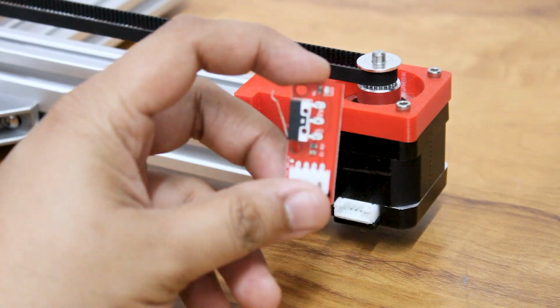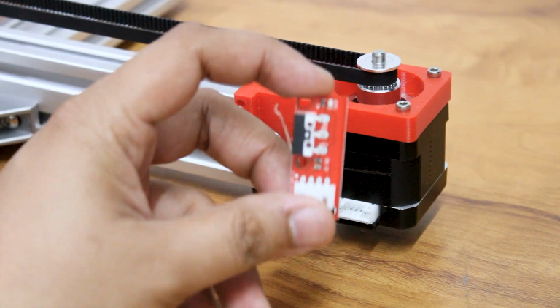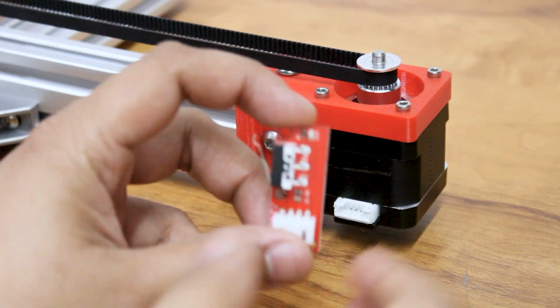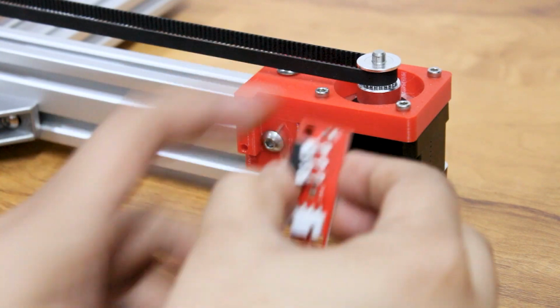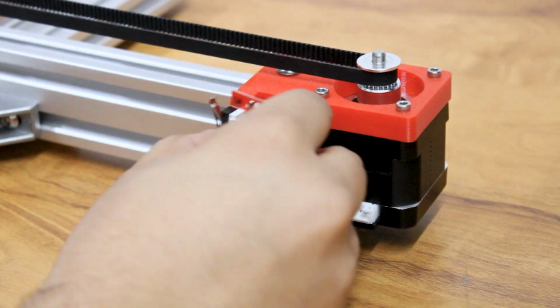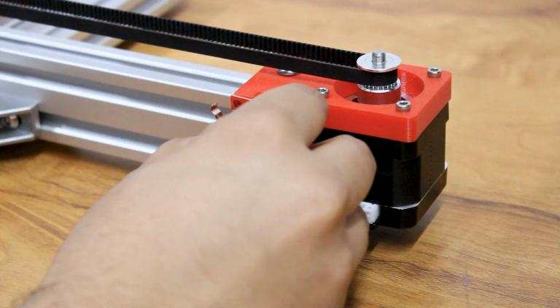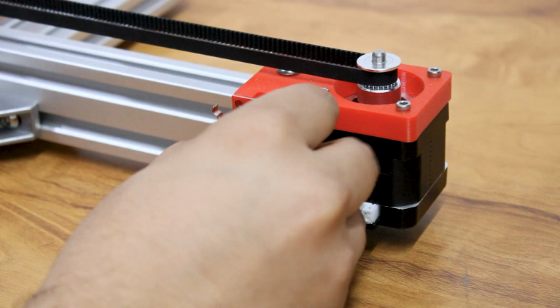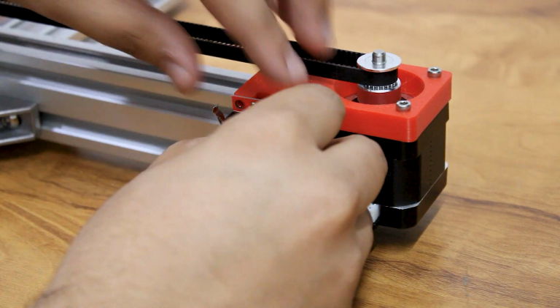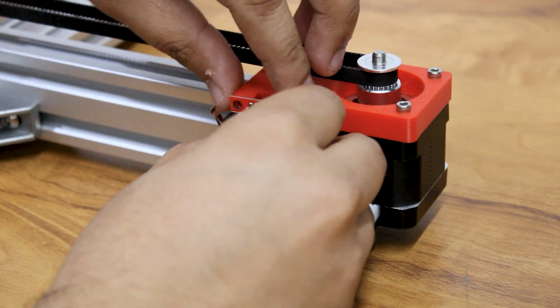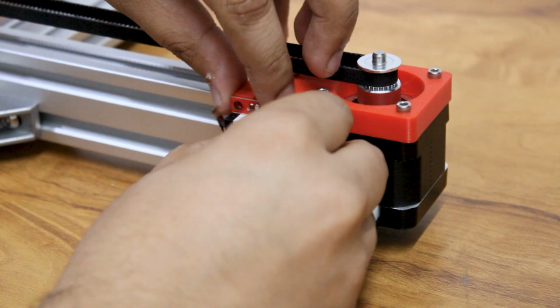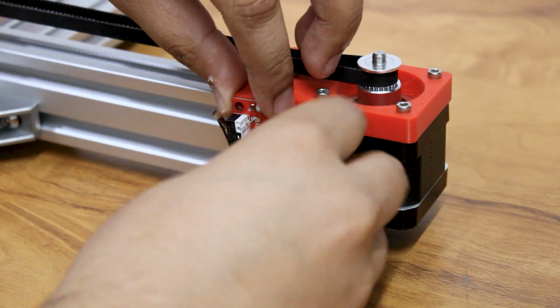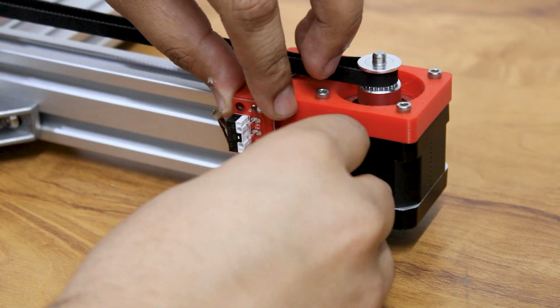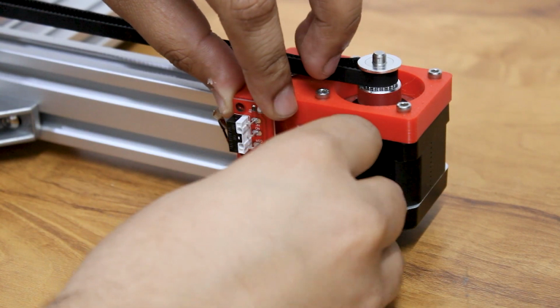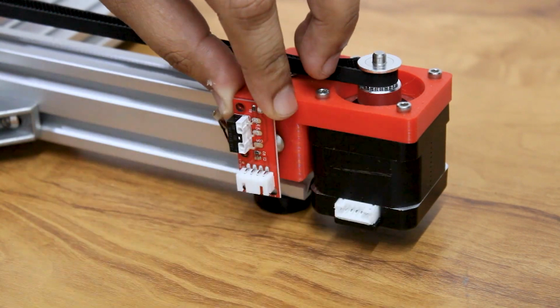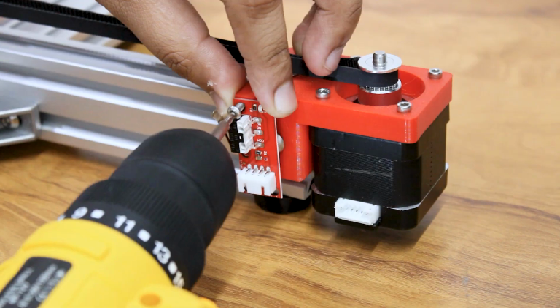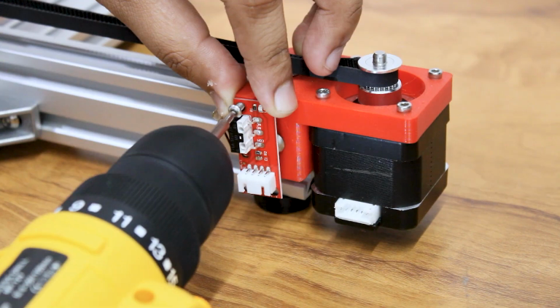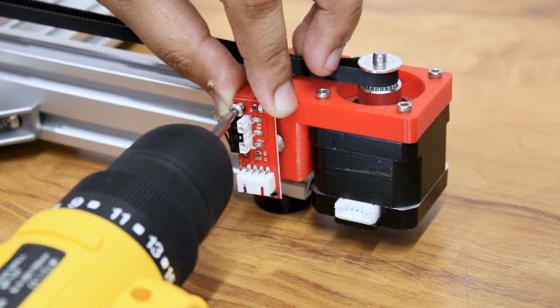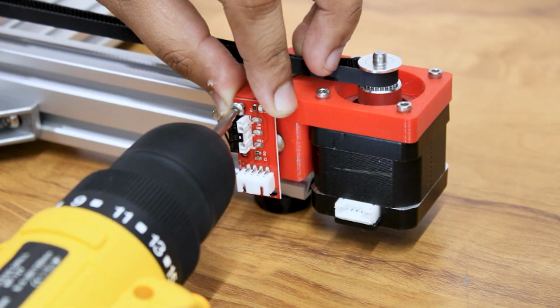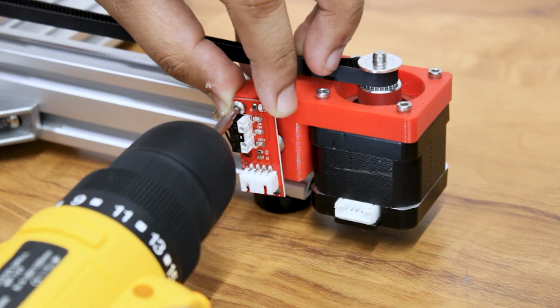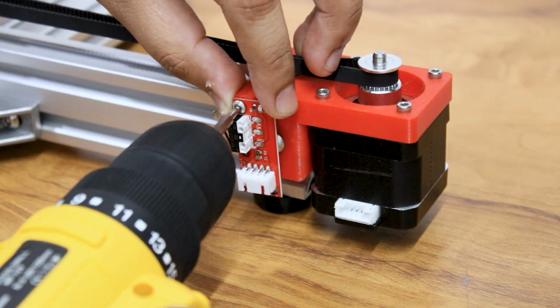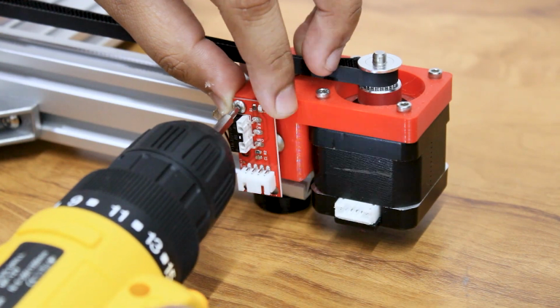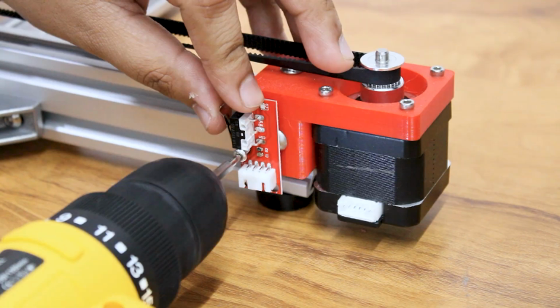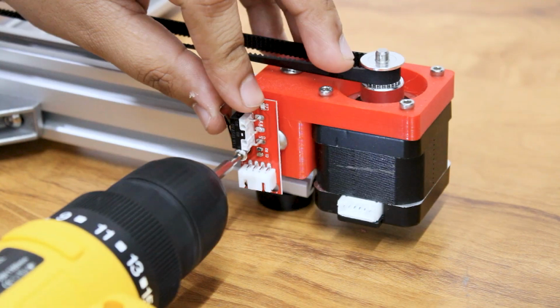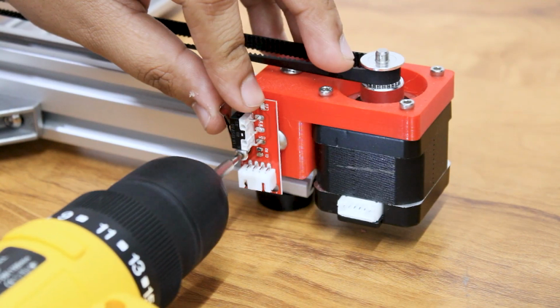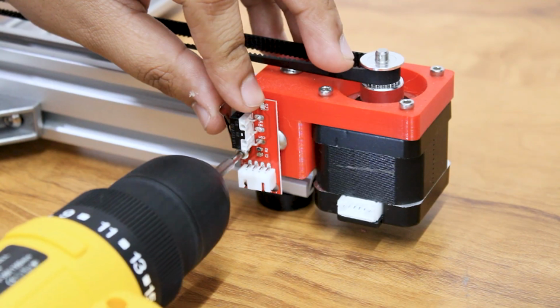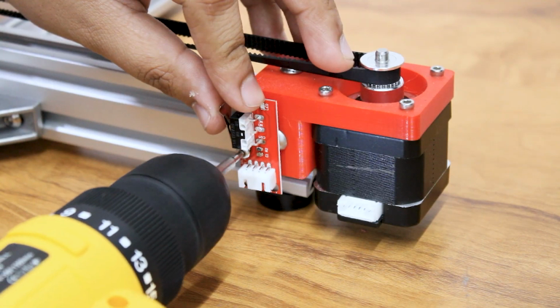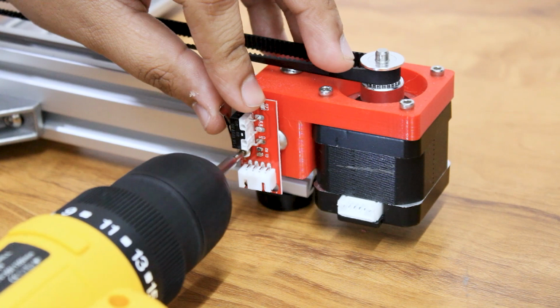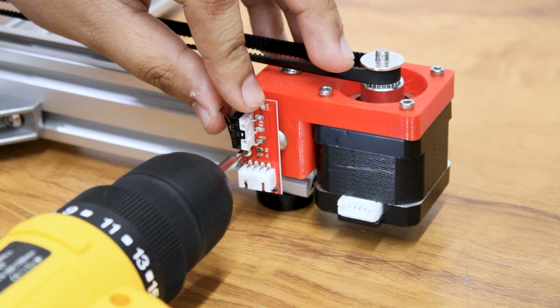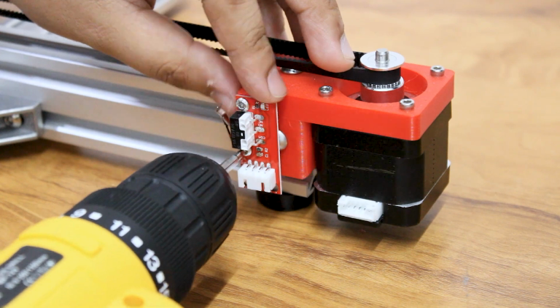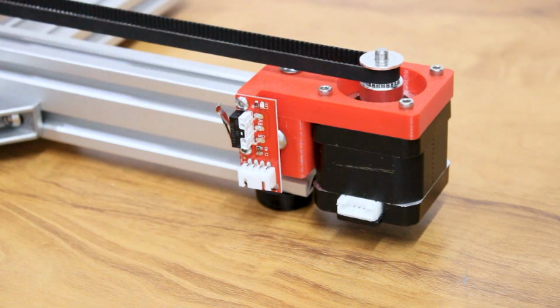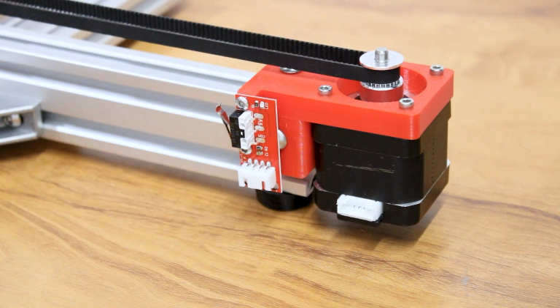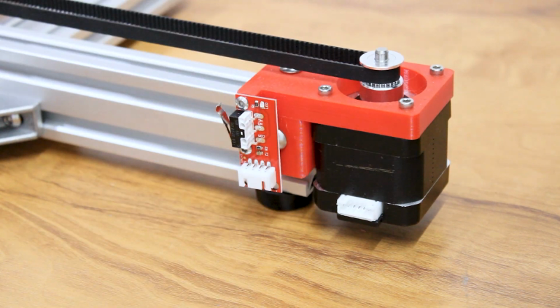Now attach the end stops for the X, Y and Z axis using M3 screws.